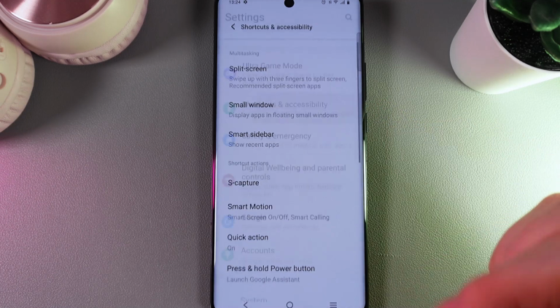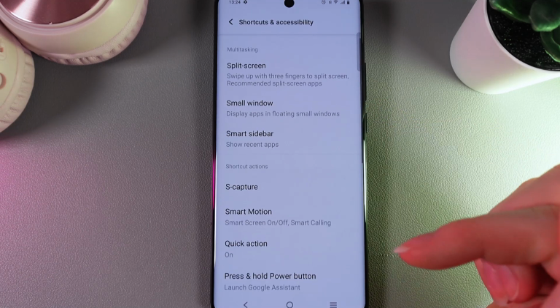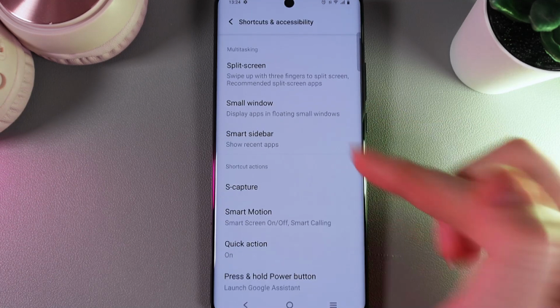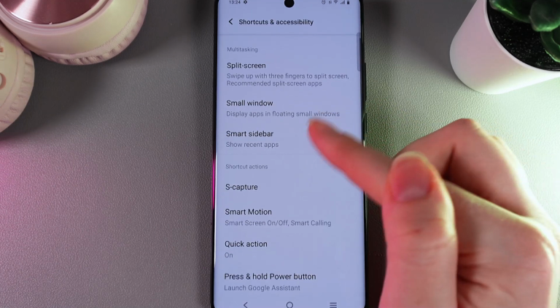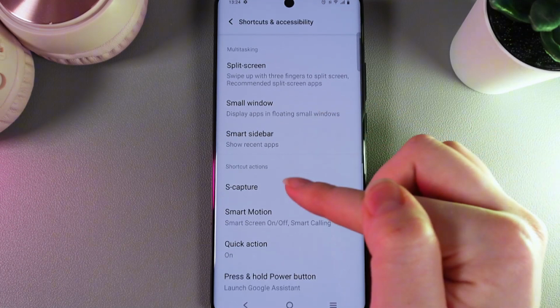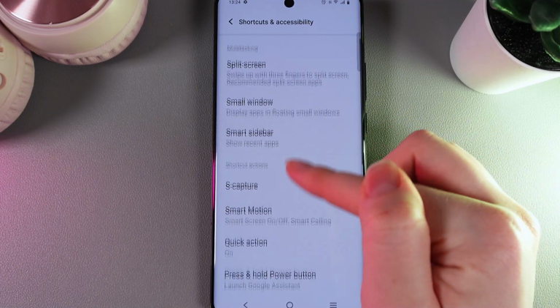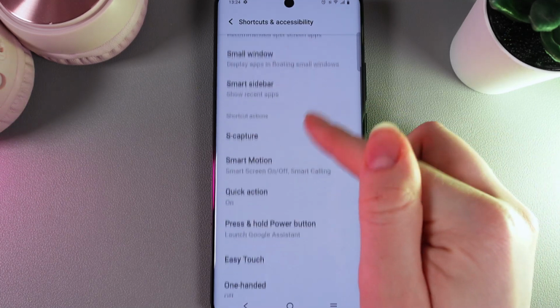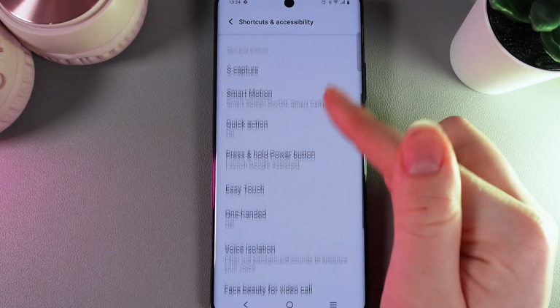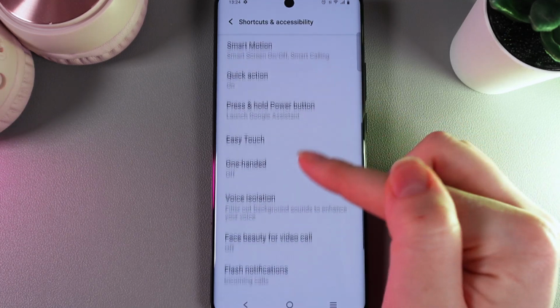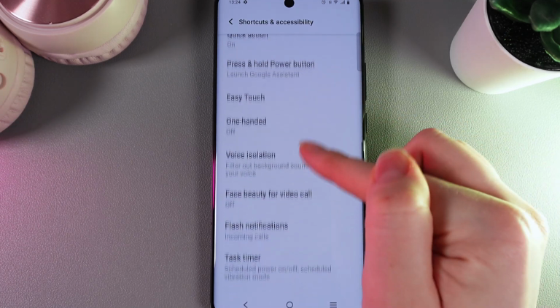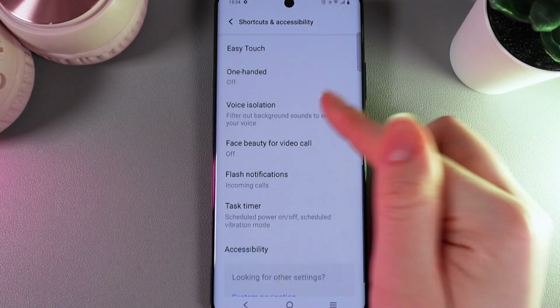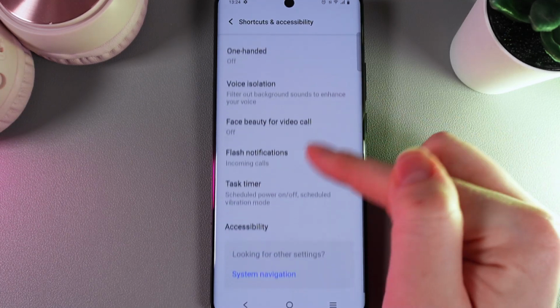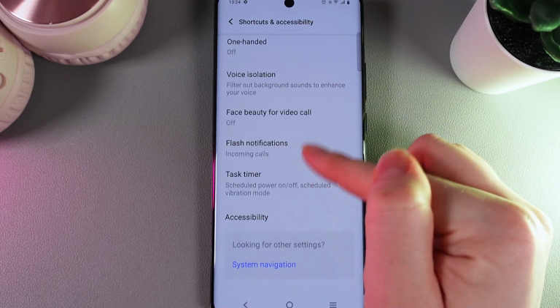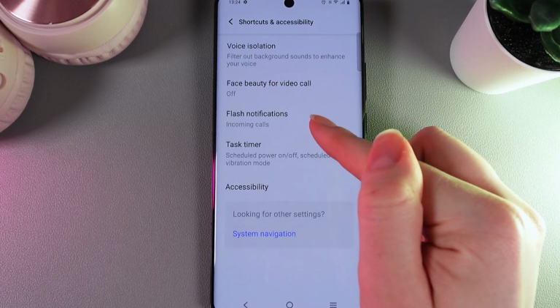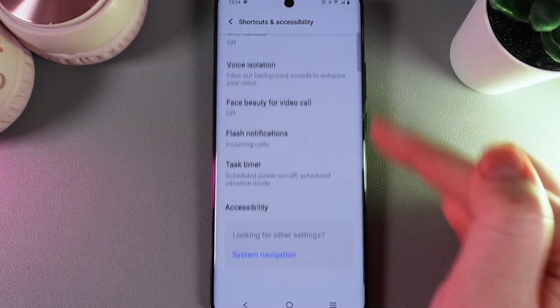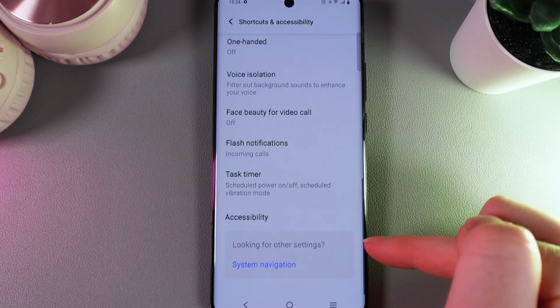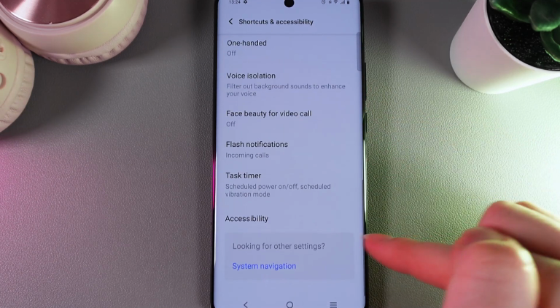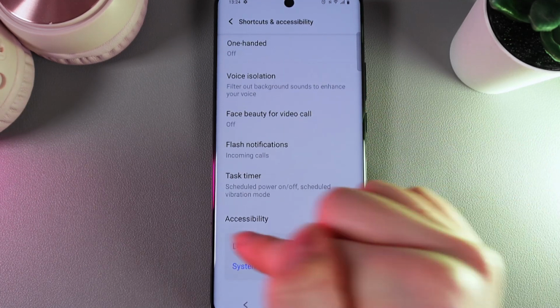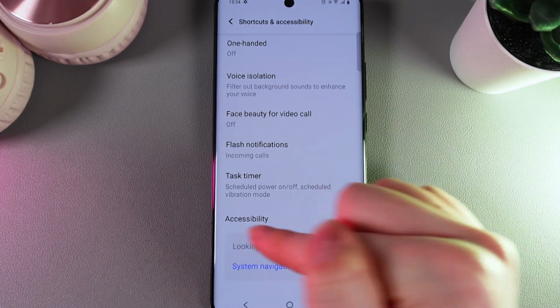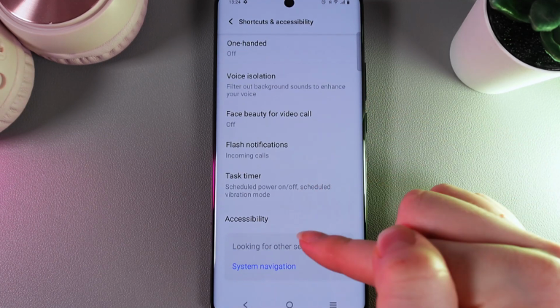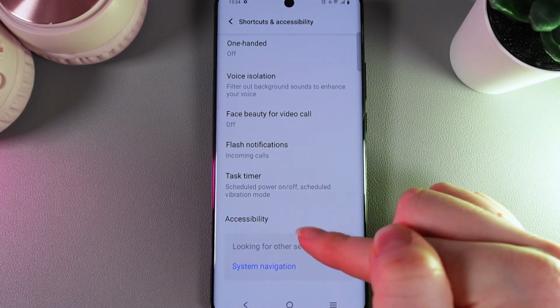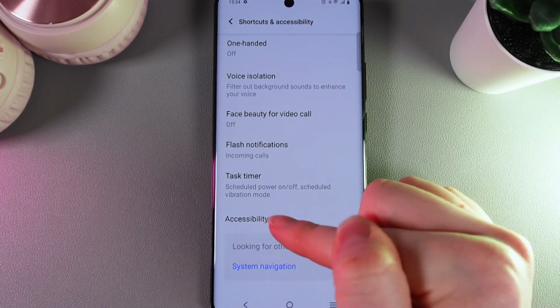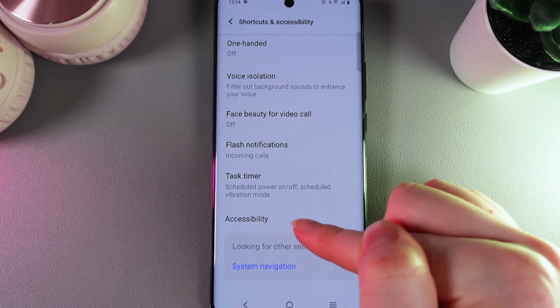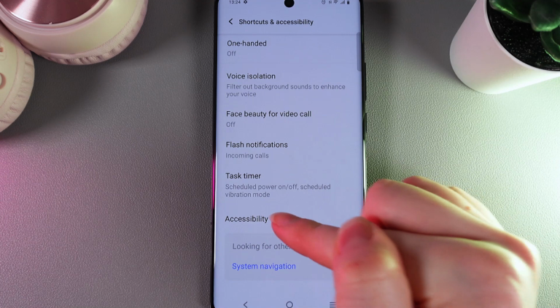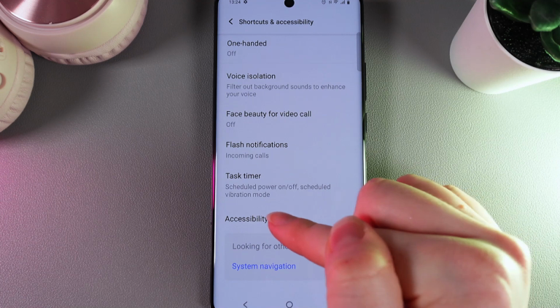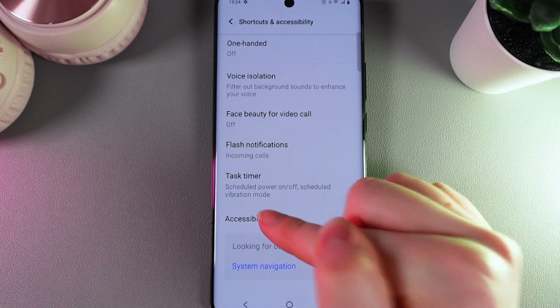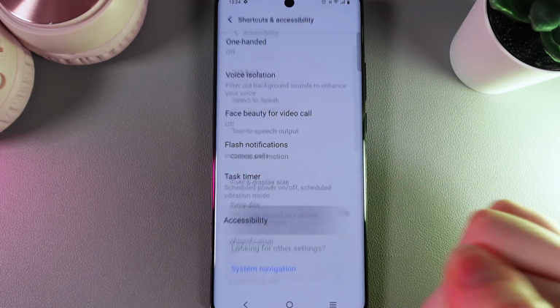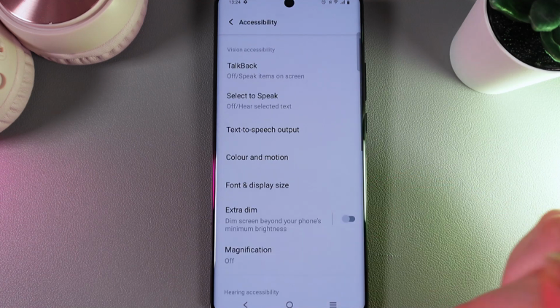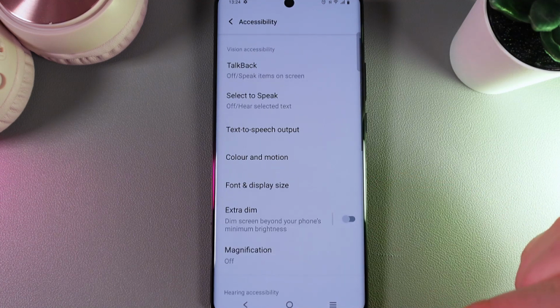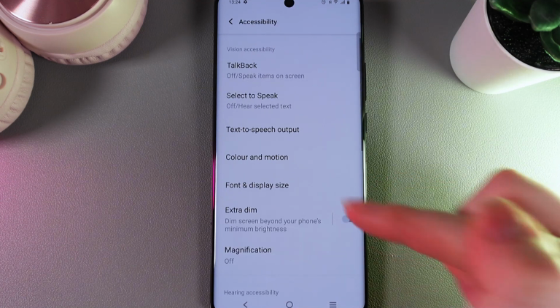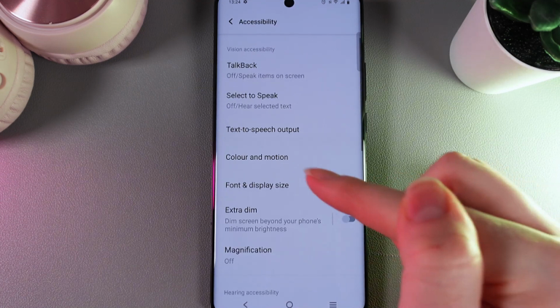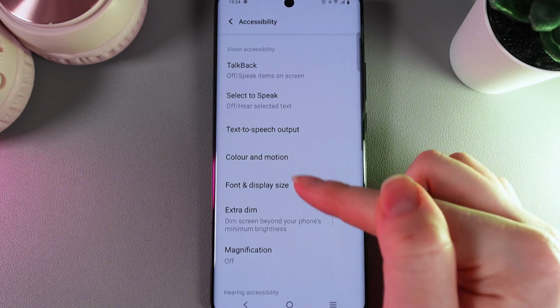Click on it and here scroll down until you'll find the tab which is named Accessibility, and also click on it.